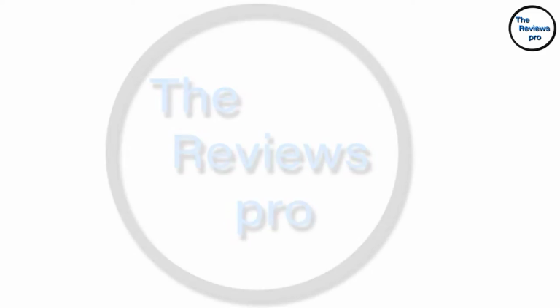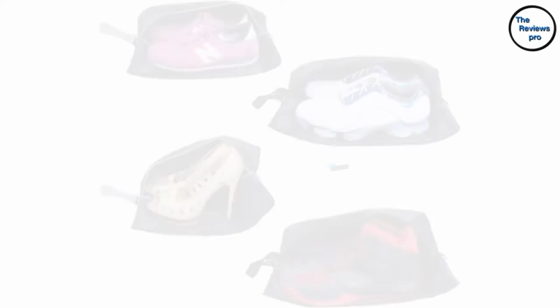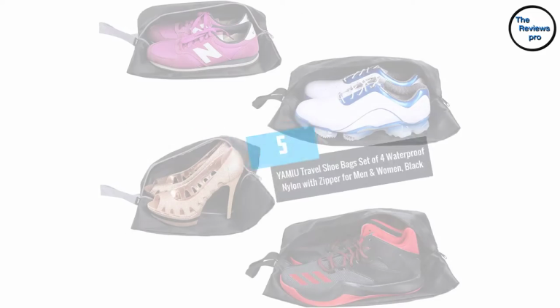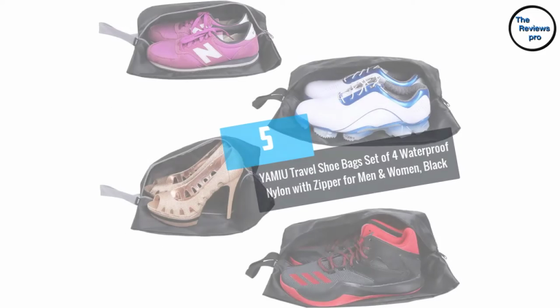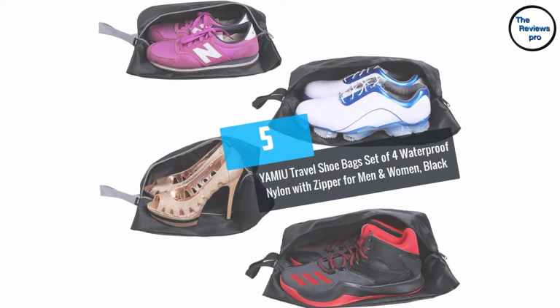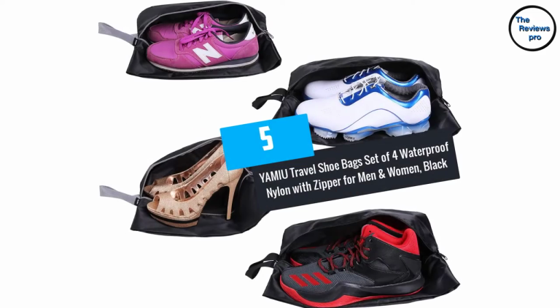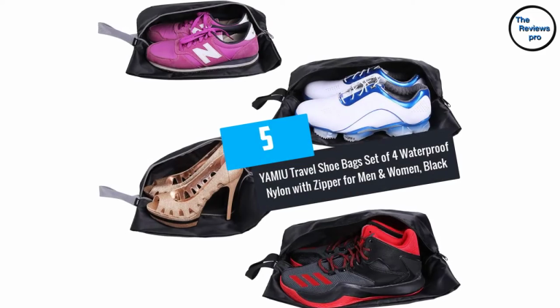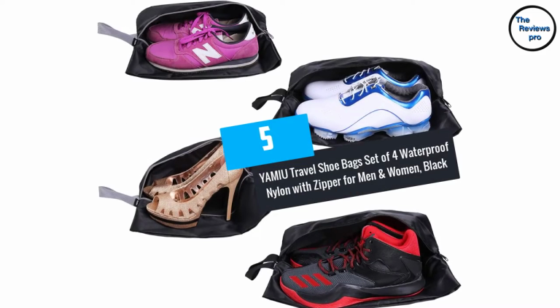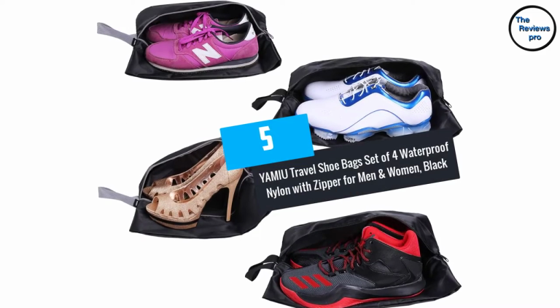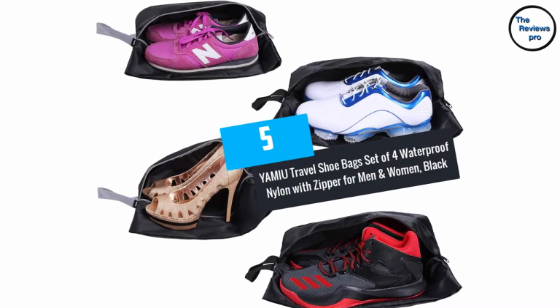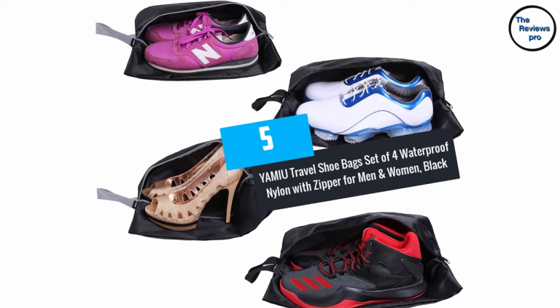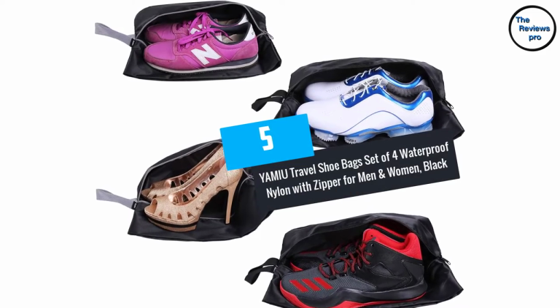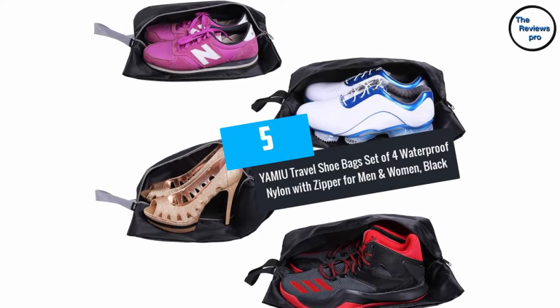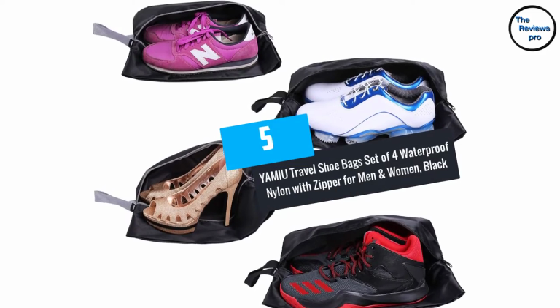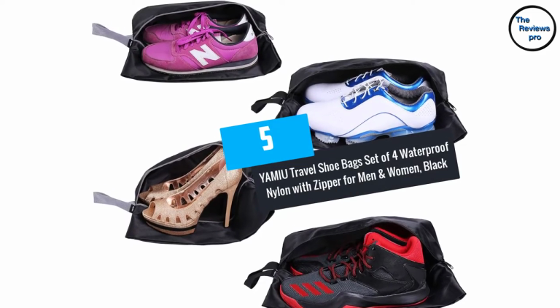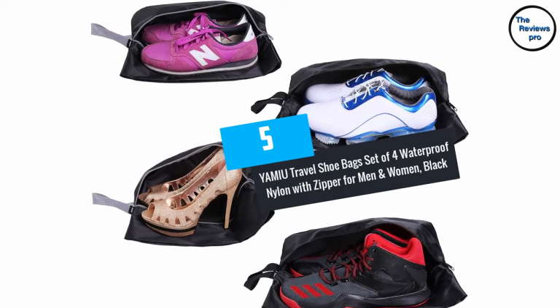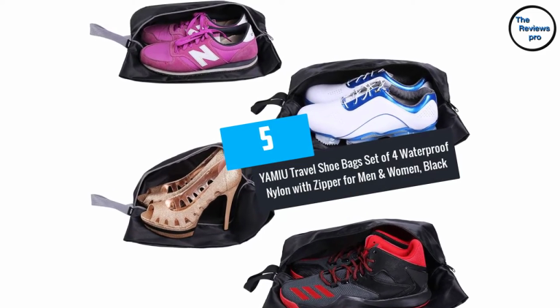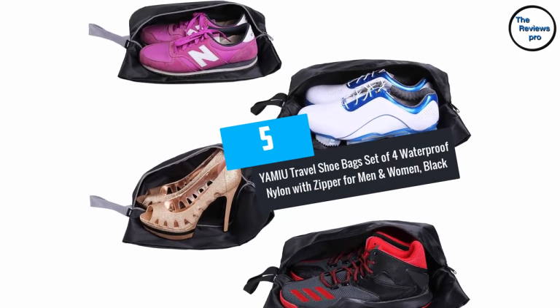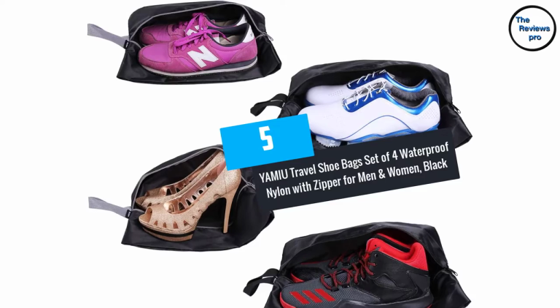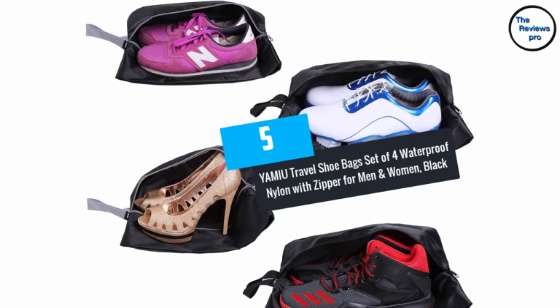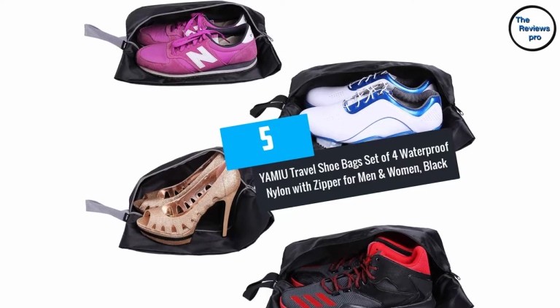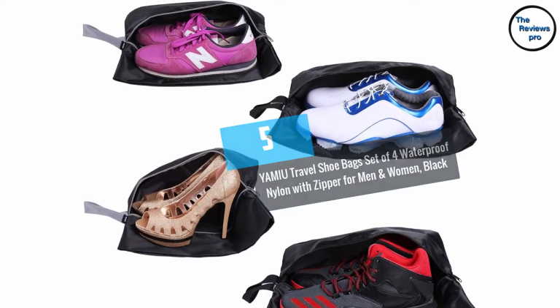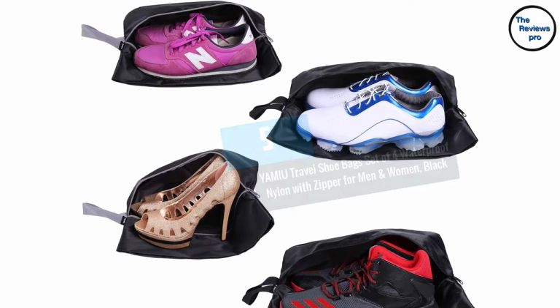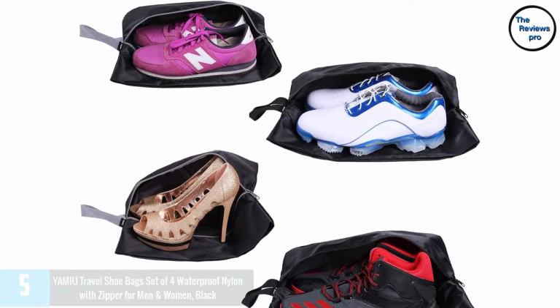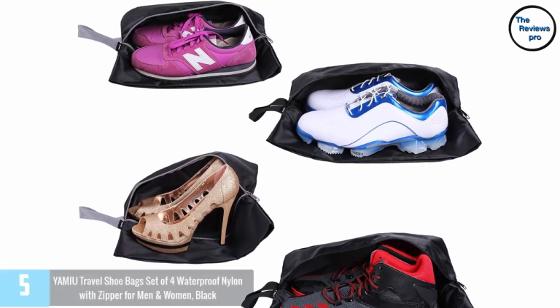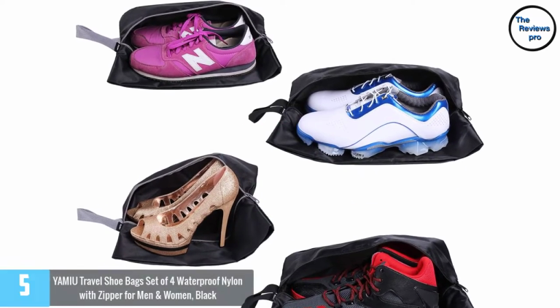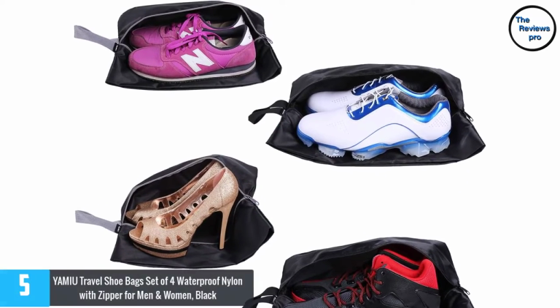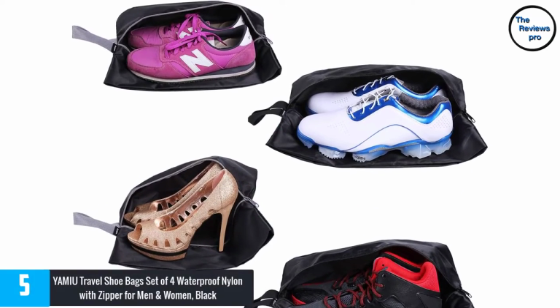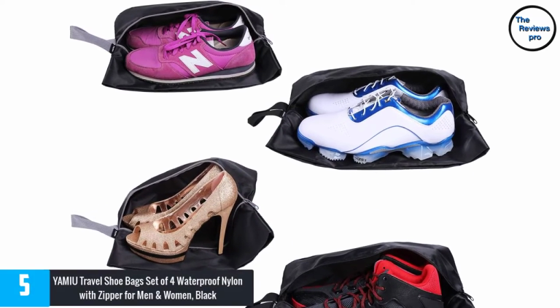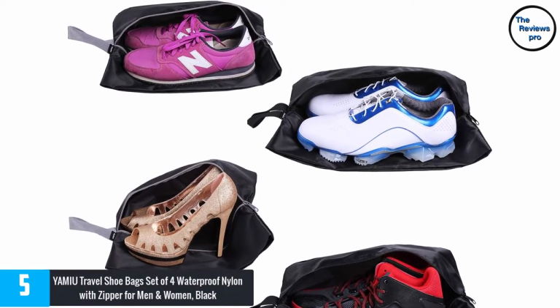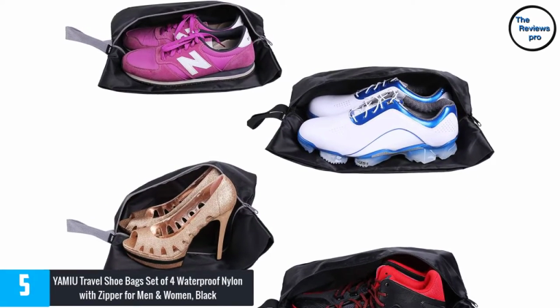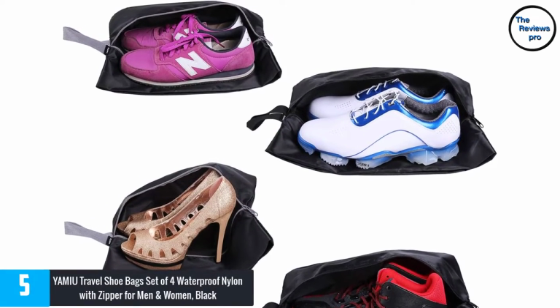At number 5: YAMIU Travel Shoe Bag, Set of 4, Waterproof Nylon with Zipper for Men and Women, Black.